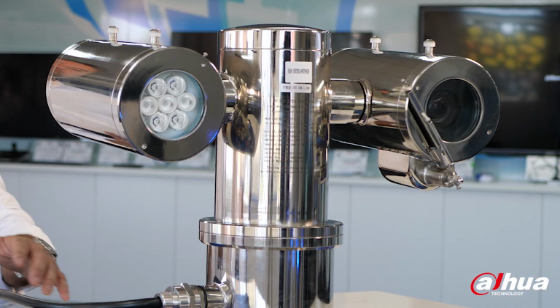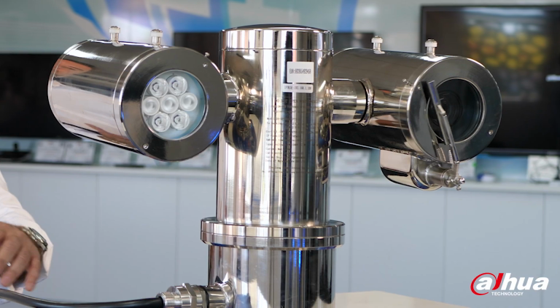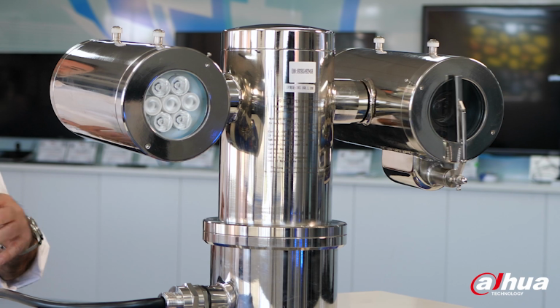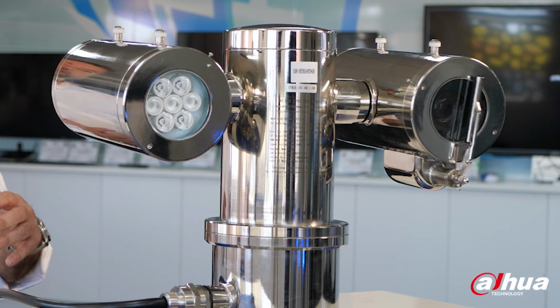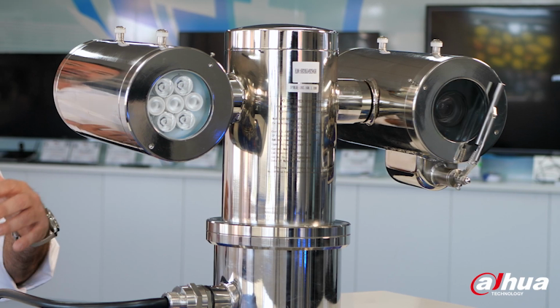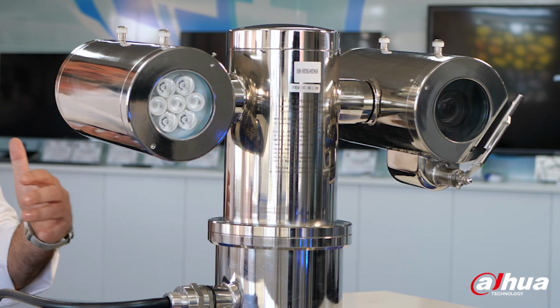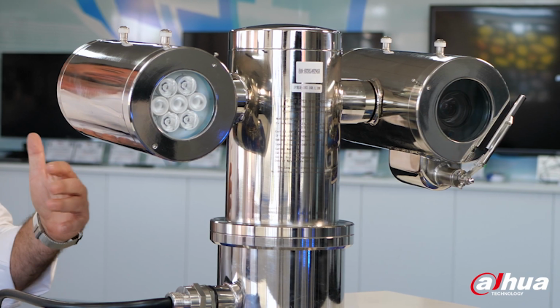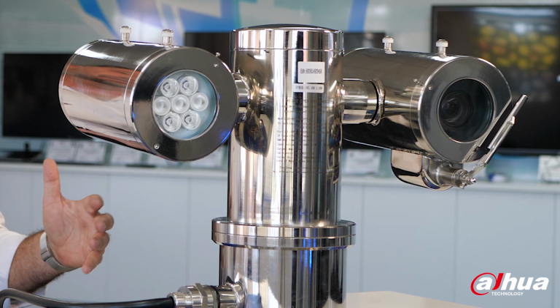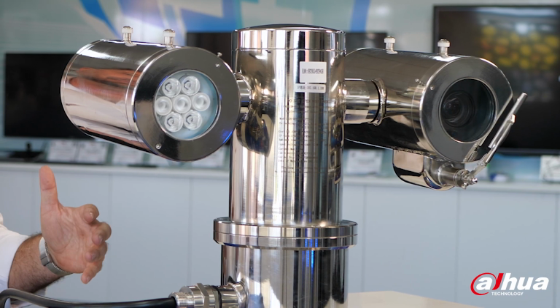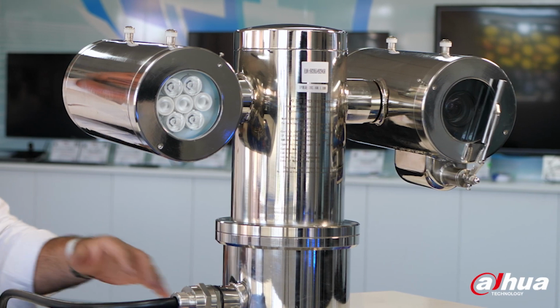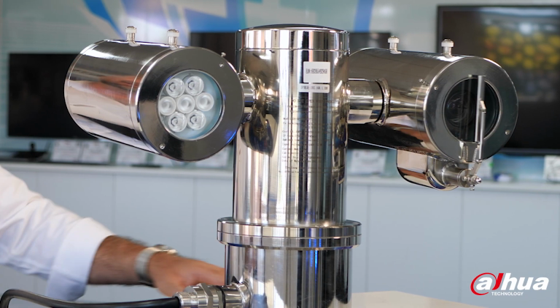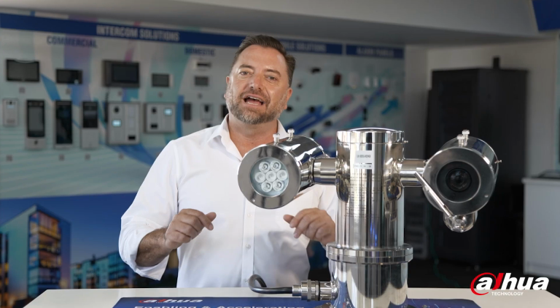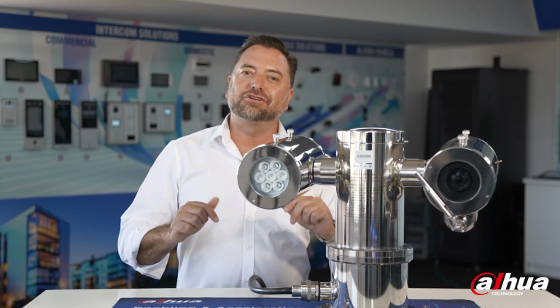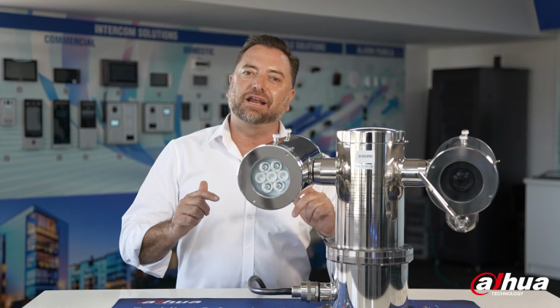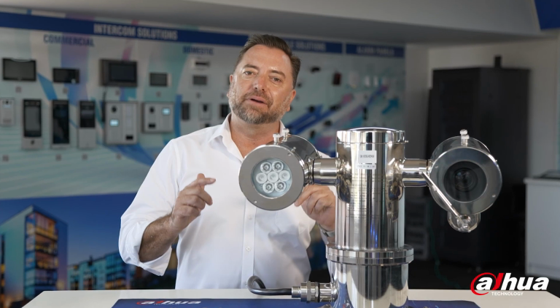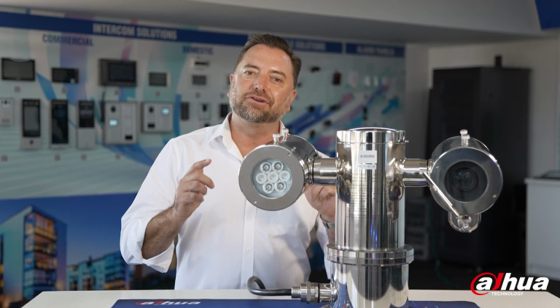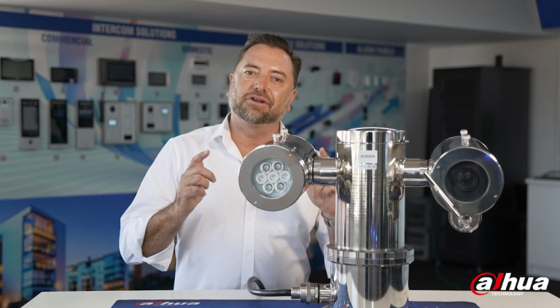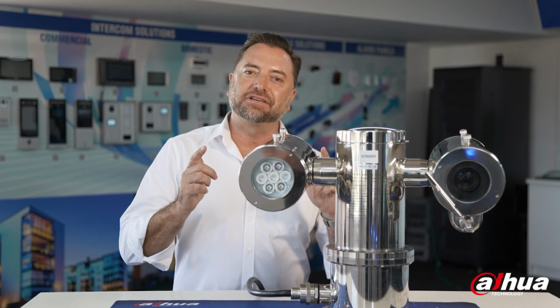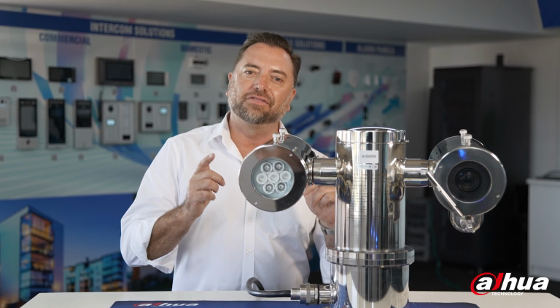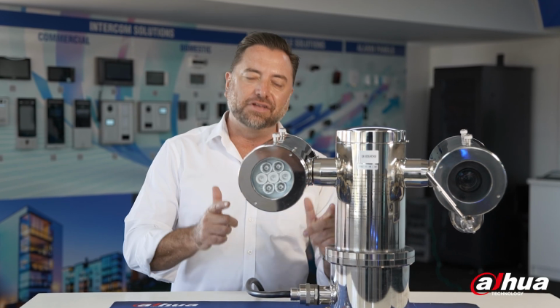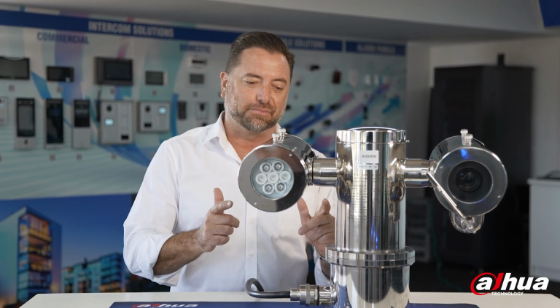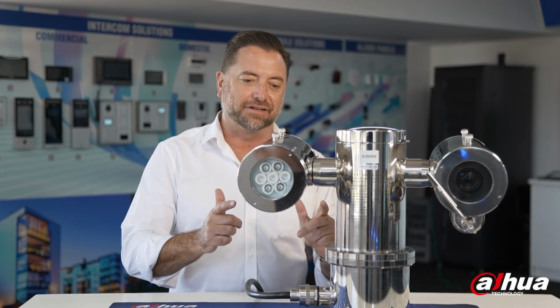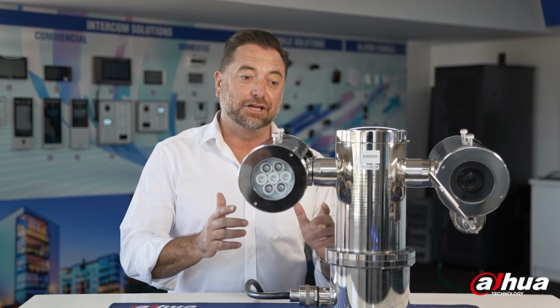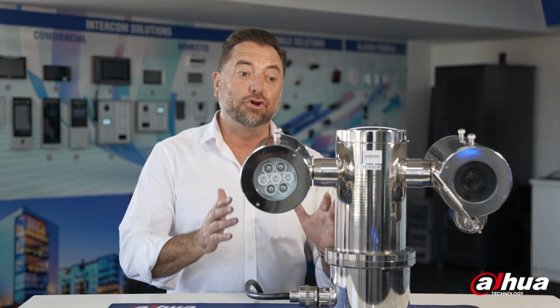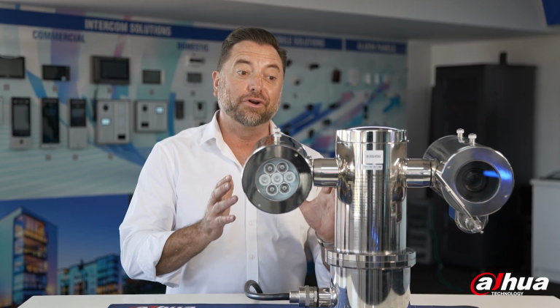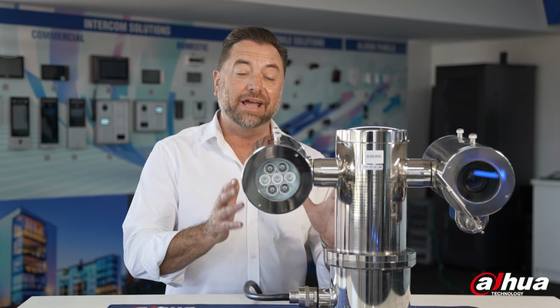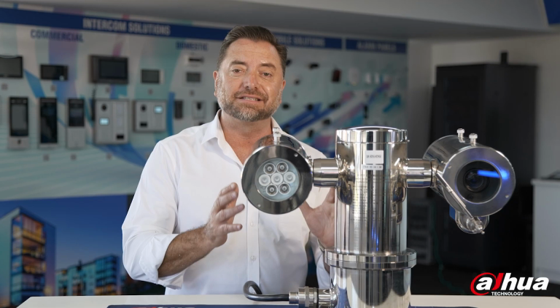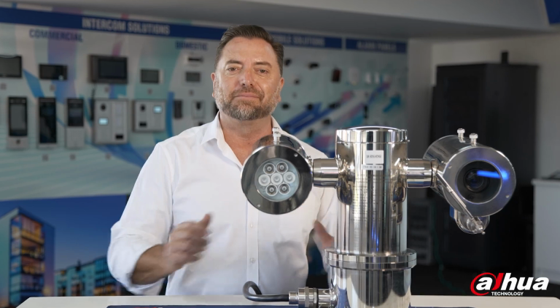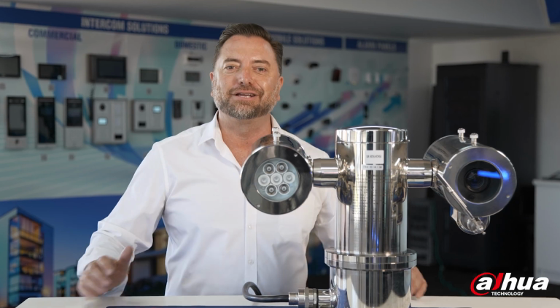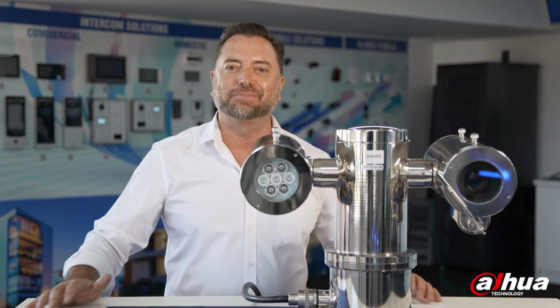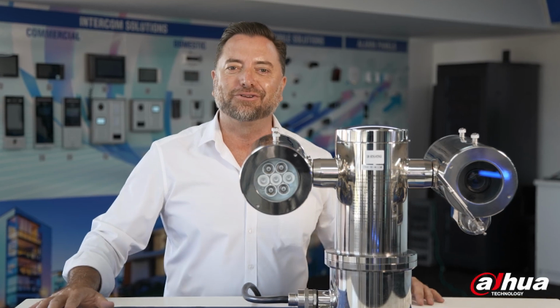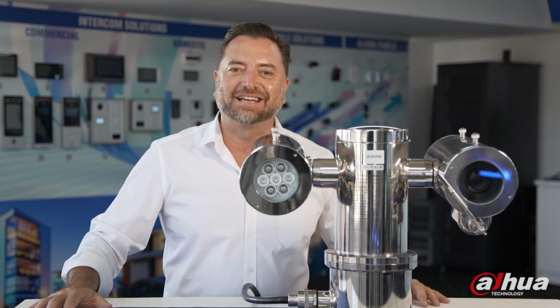Find your nearest Darwa stockist to have a chat about utilizing this product in your next major project.